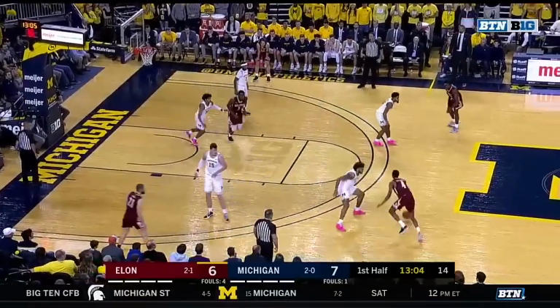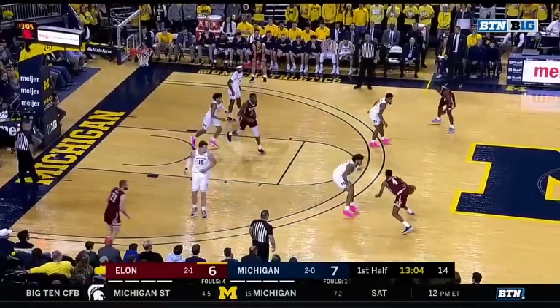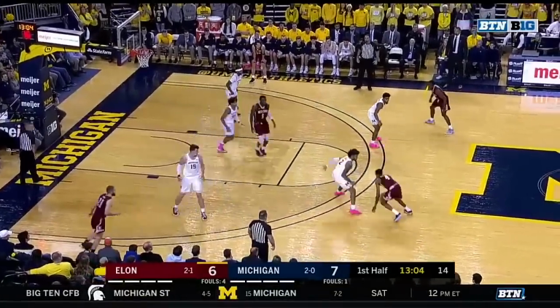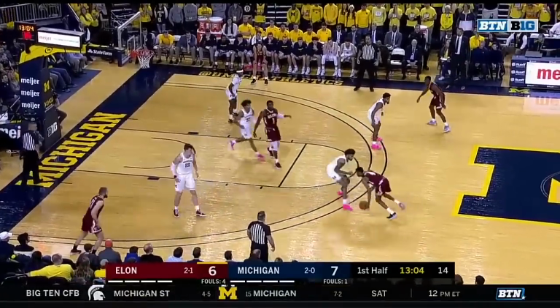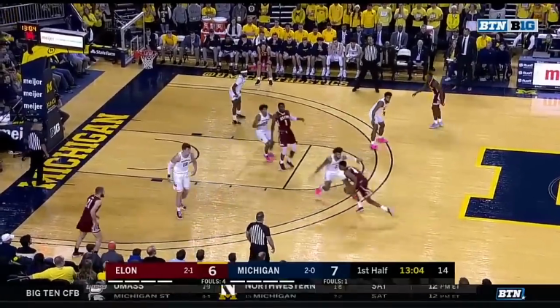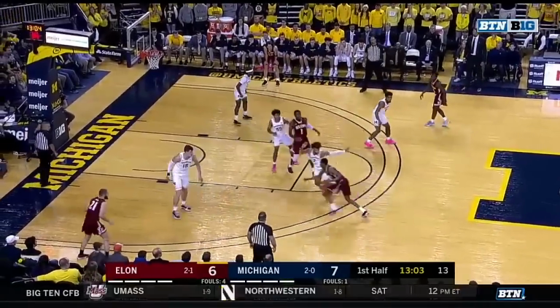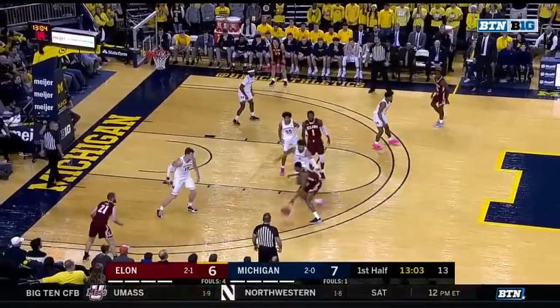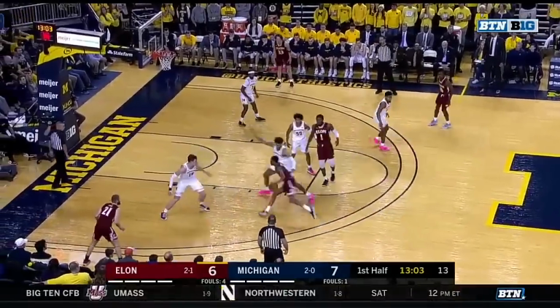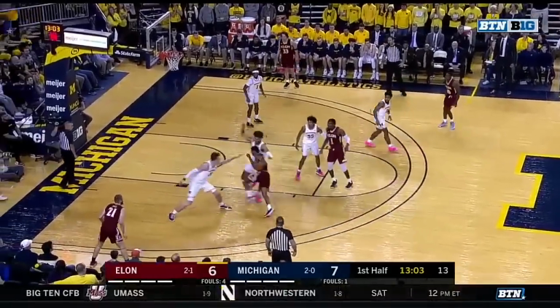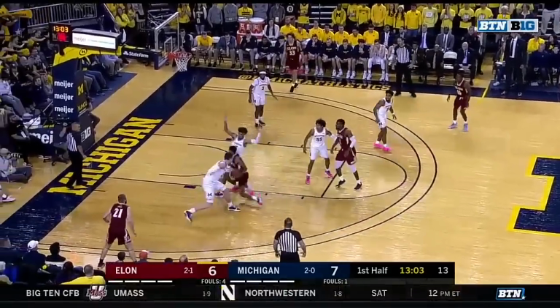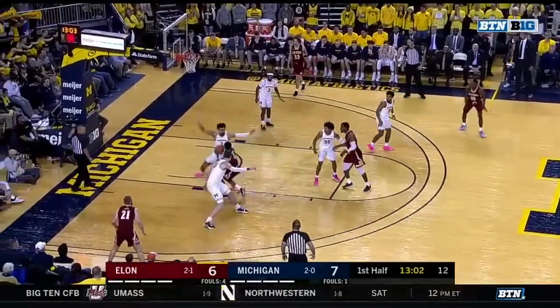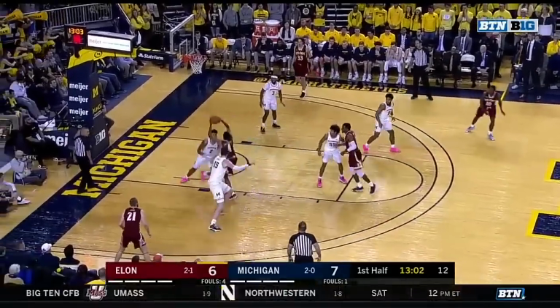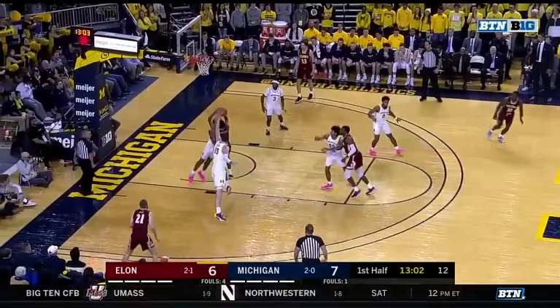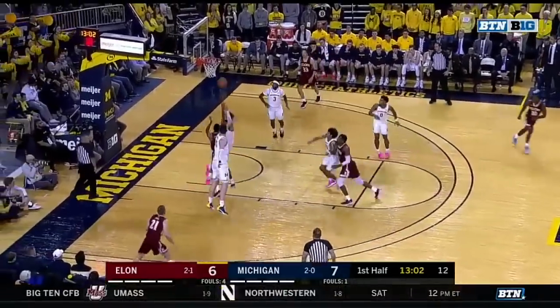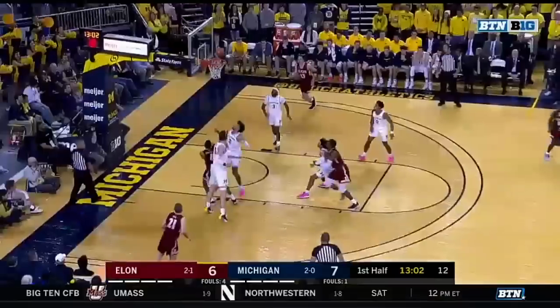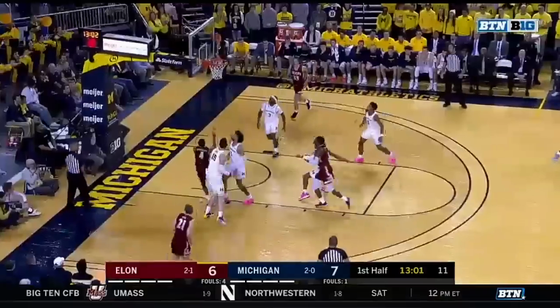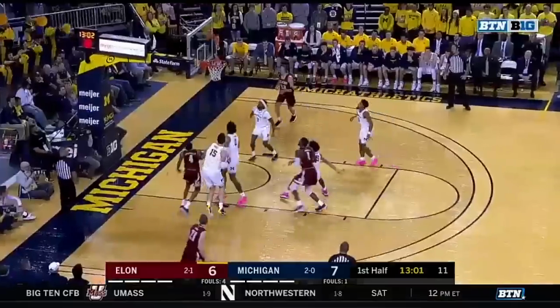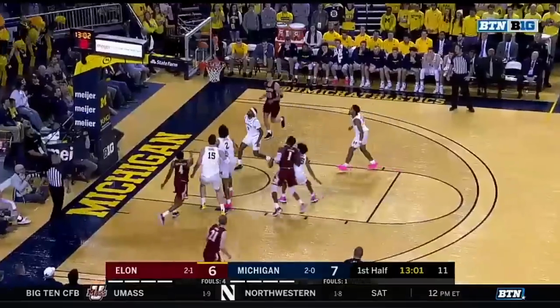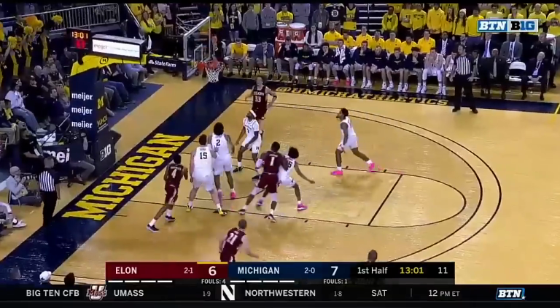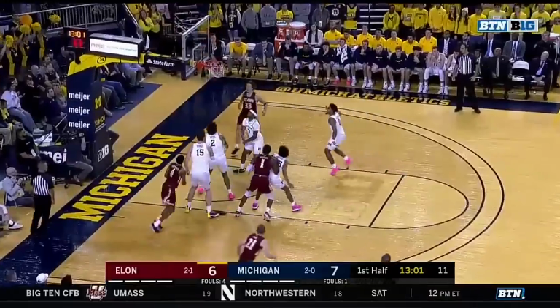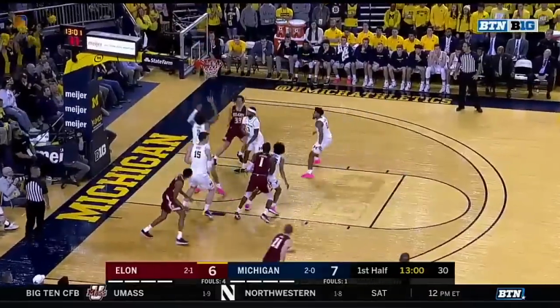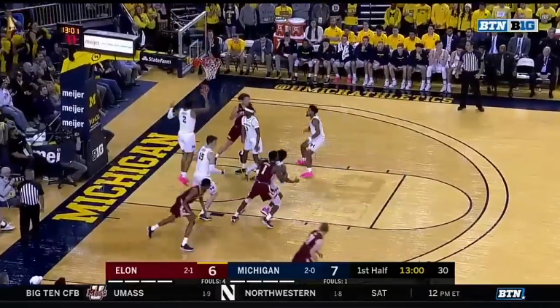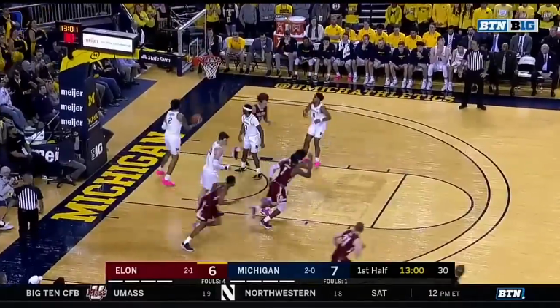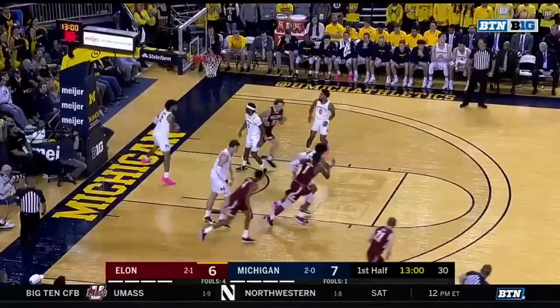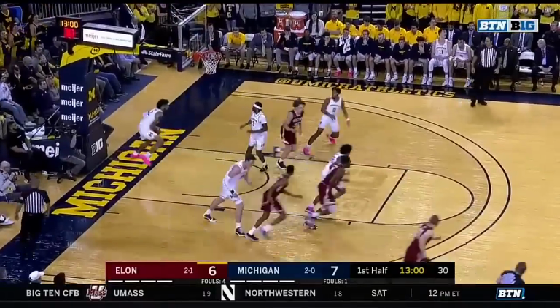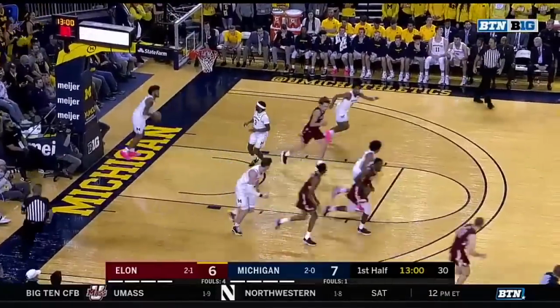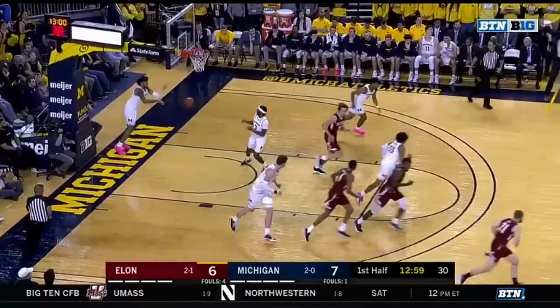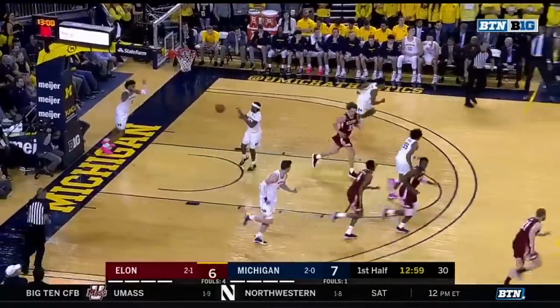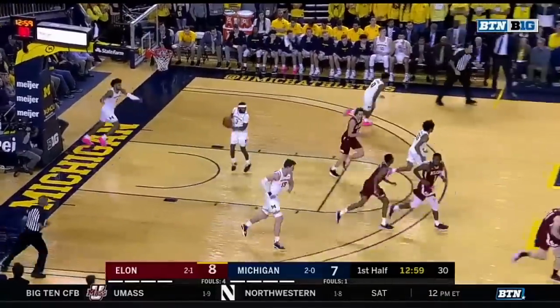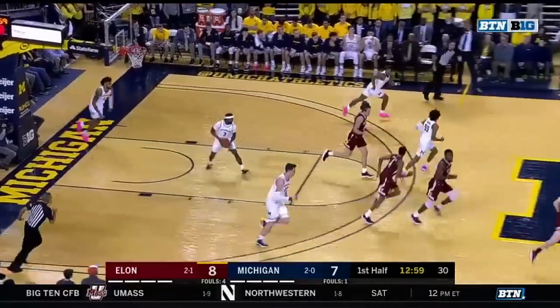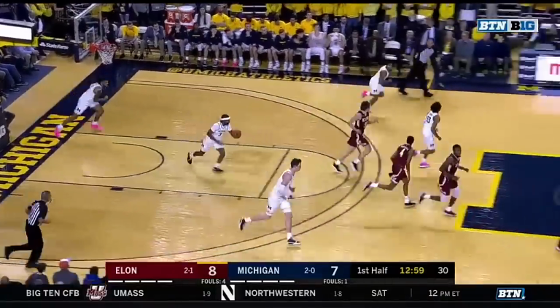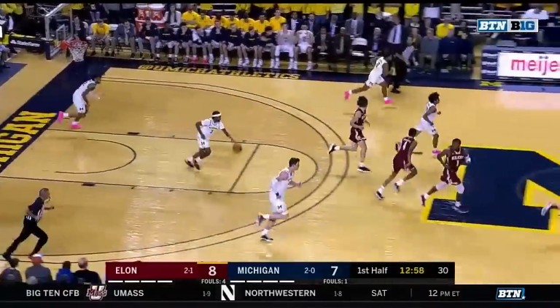At the shot clock has expired. Sheffield driving, got his man in the air — Marcus Sheffield. Tough shot.